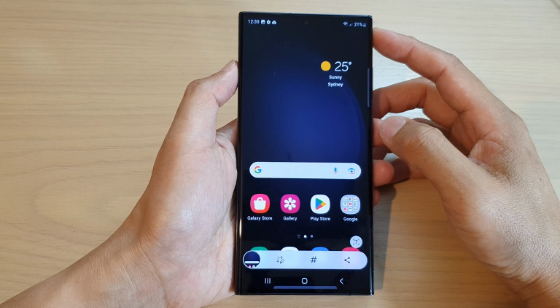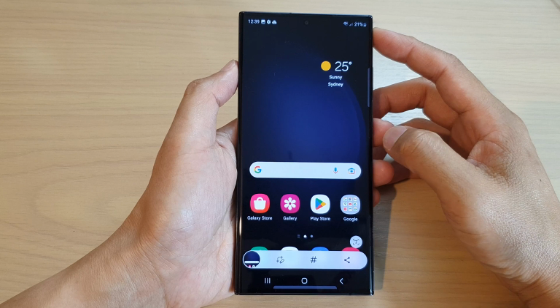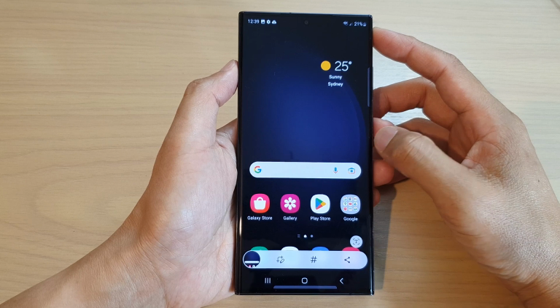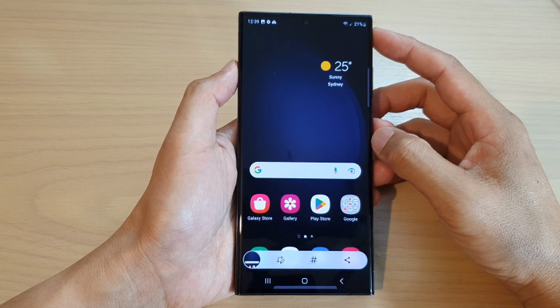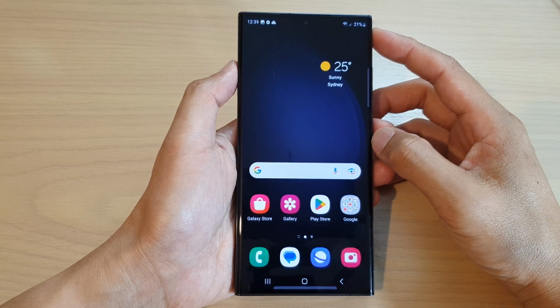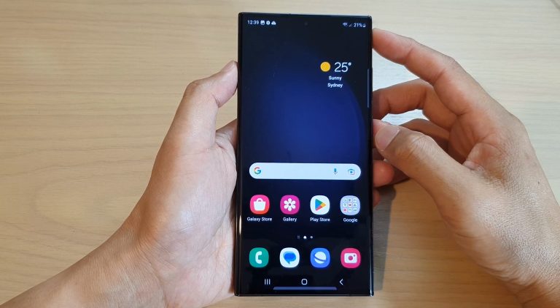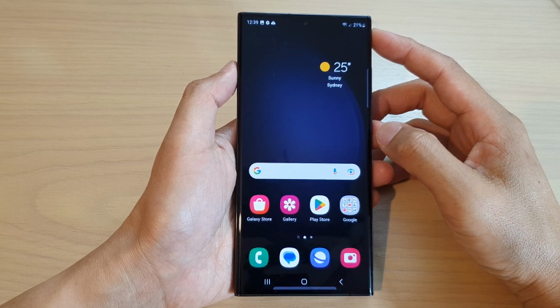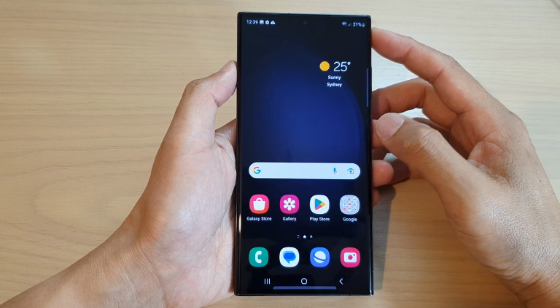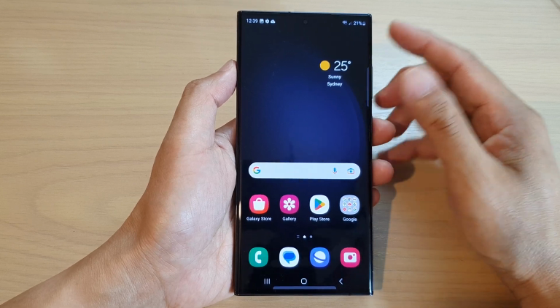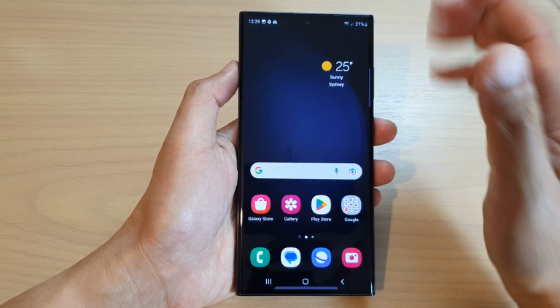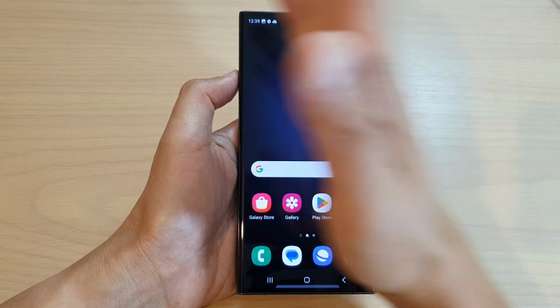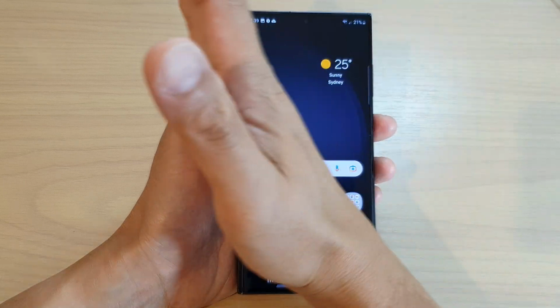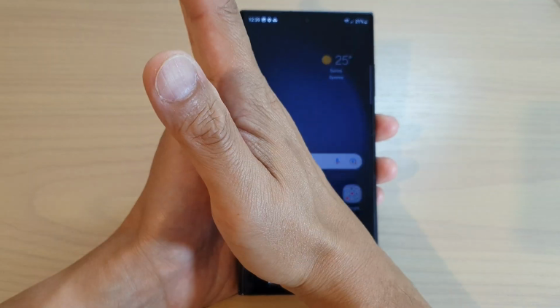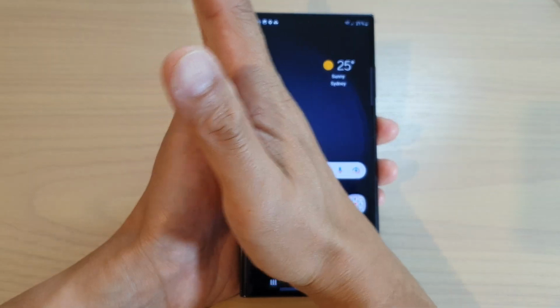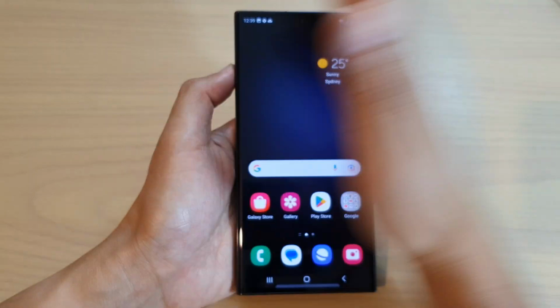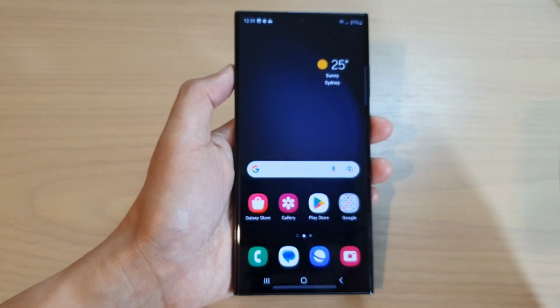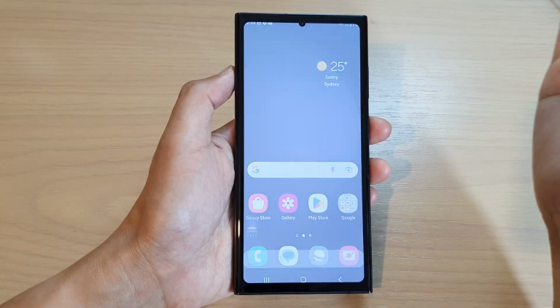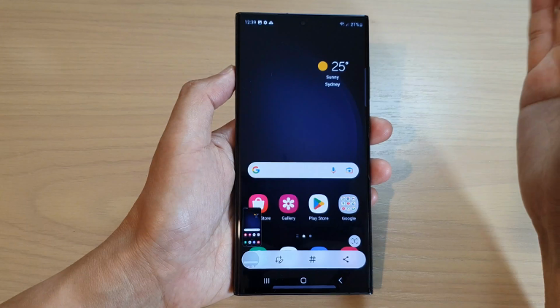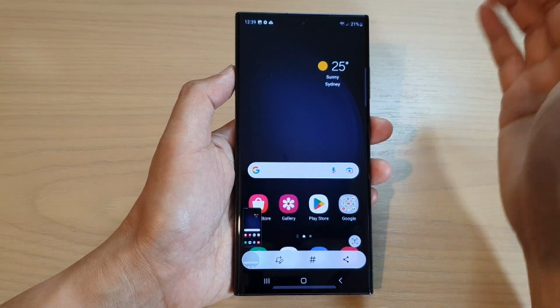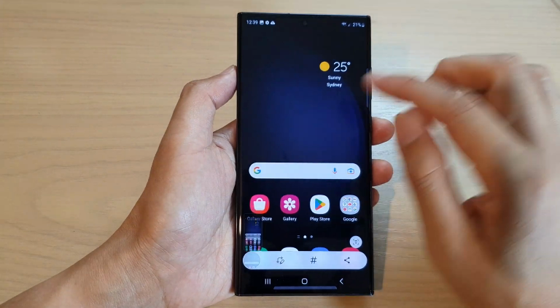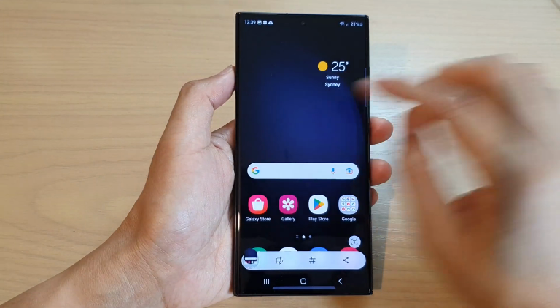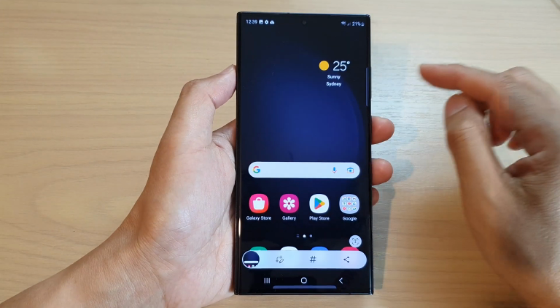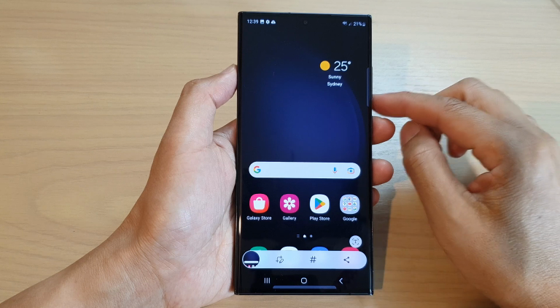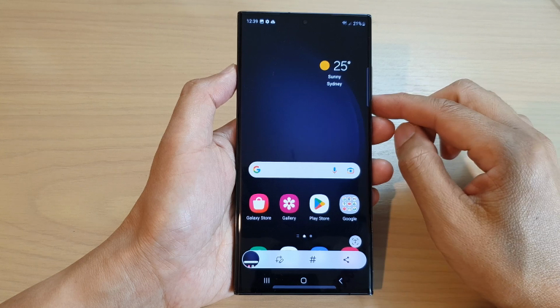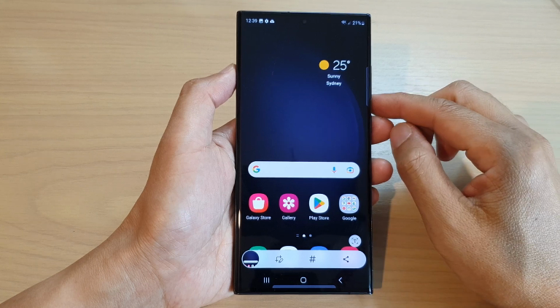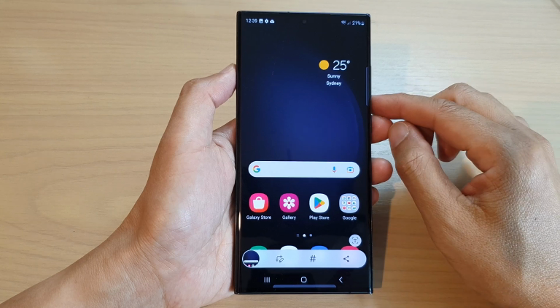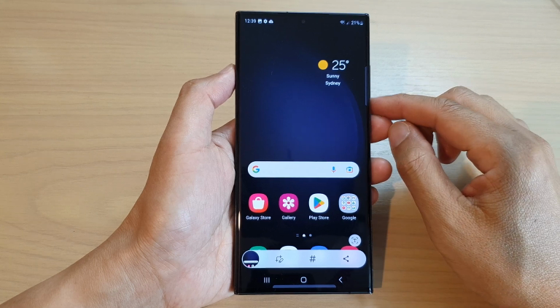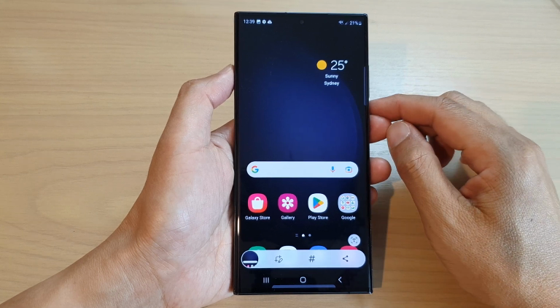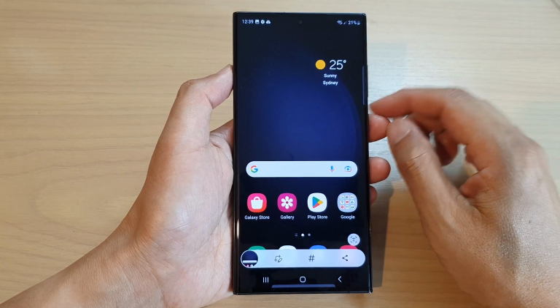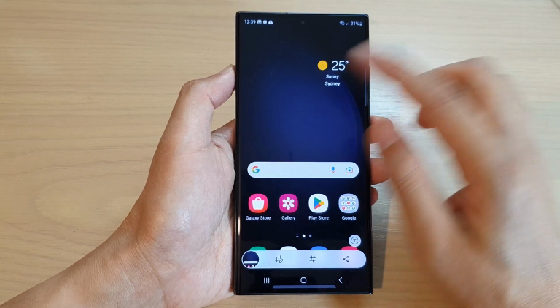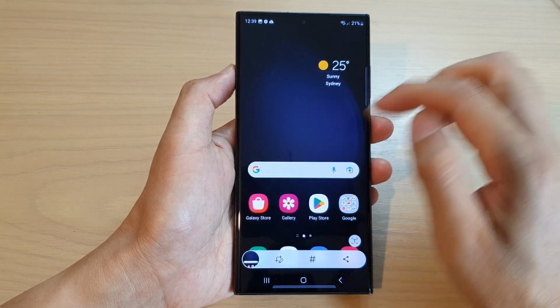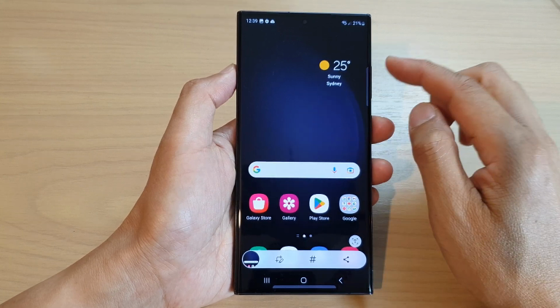Now, as you can see, to capture a screenshot, all you have to do is swipe across the screen like that to capture the screenshot.